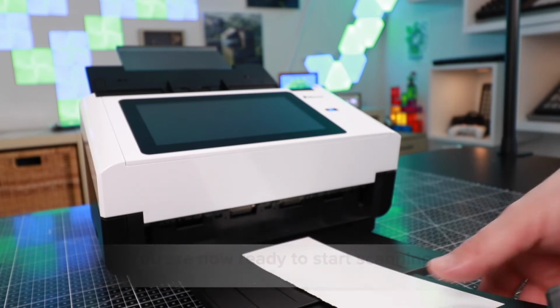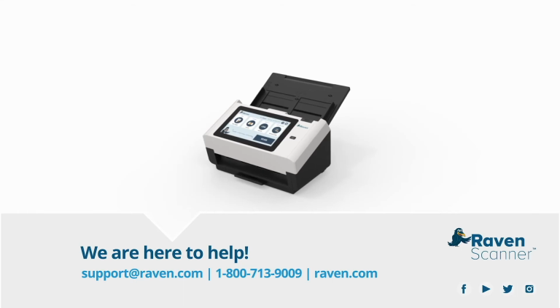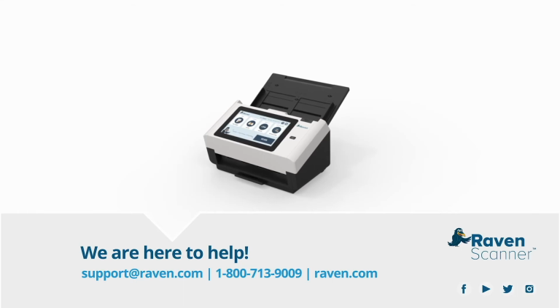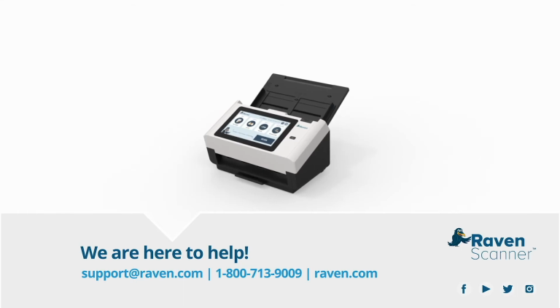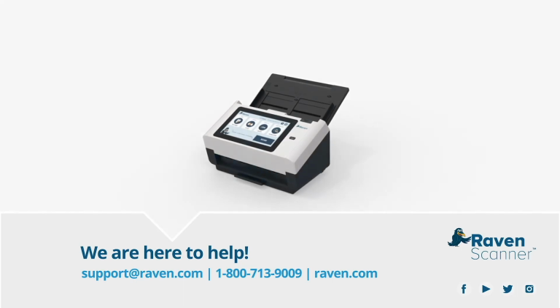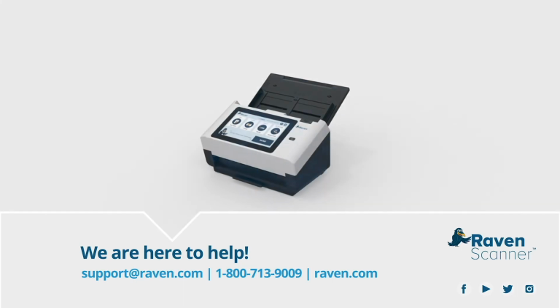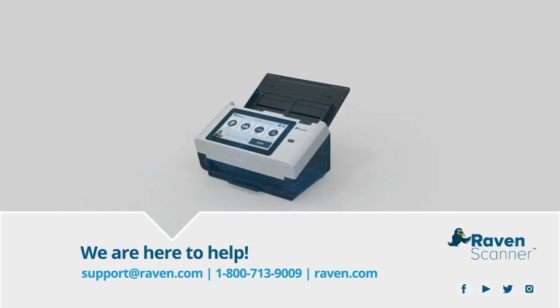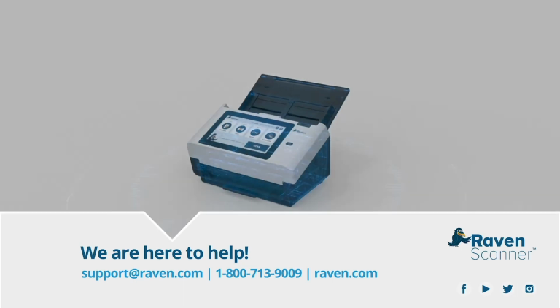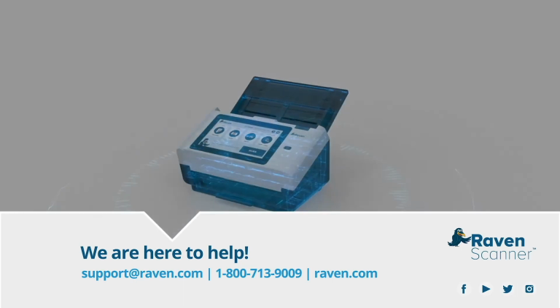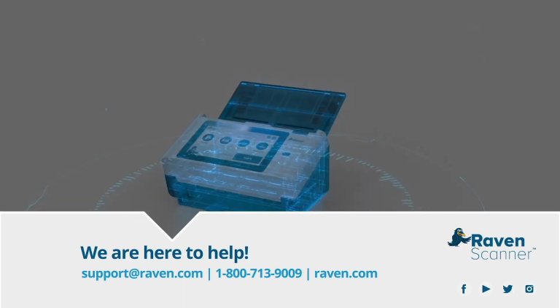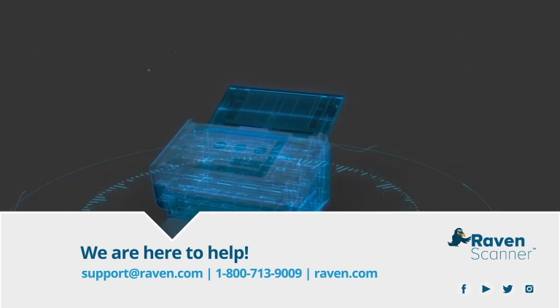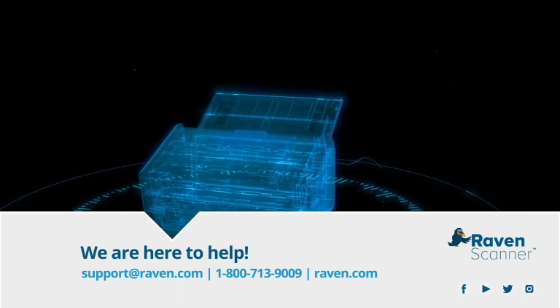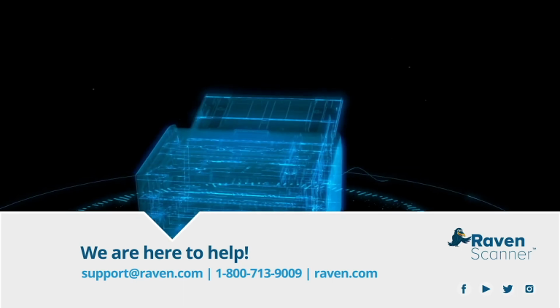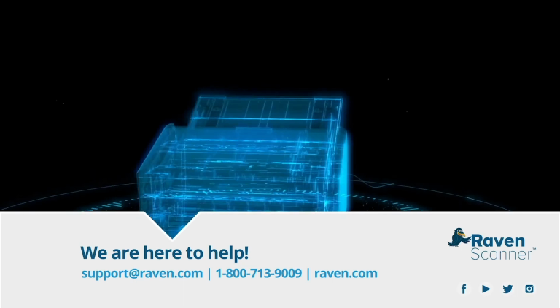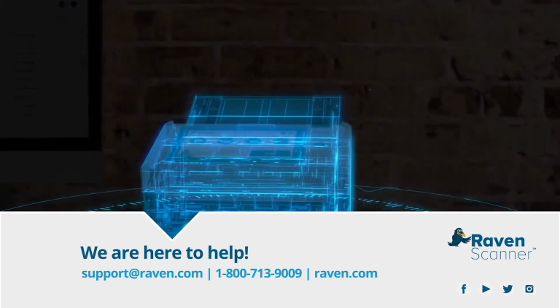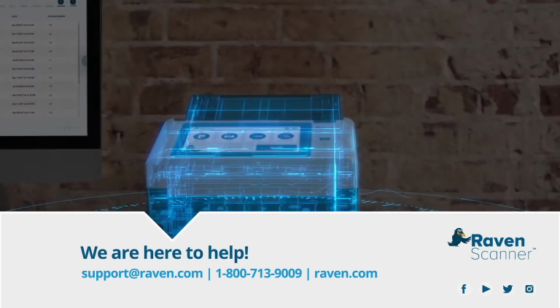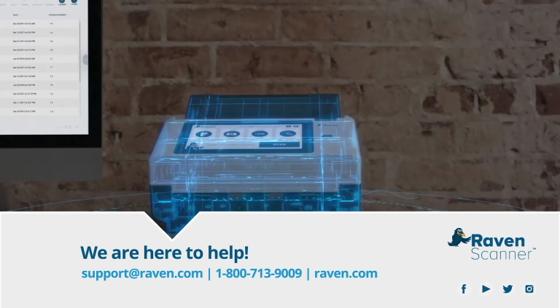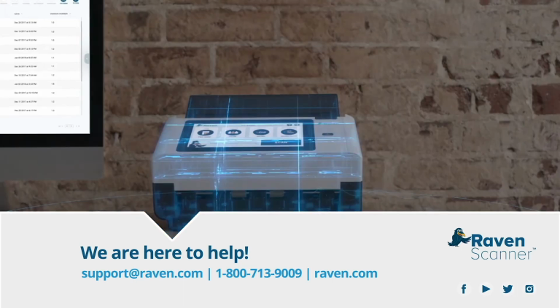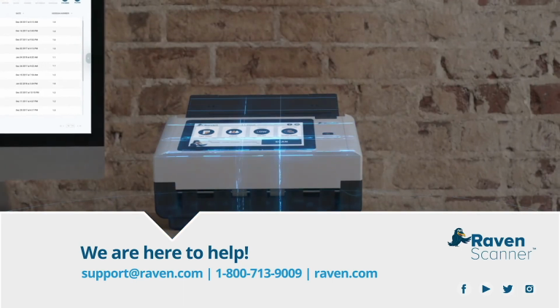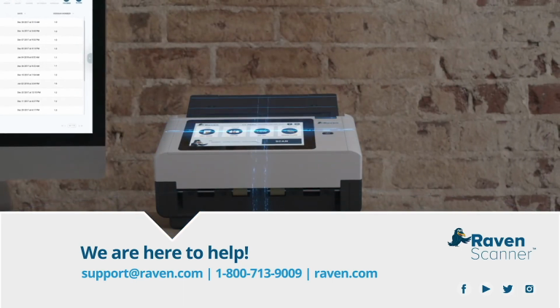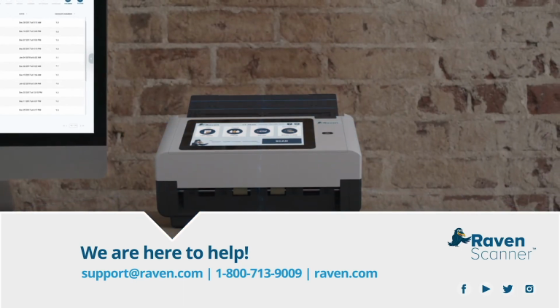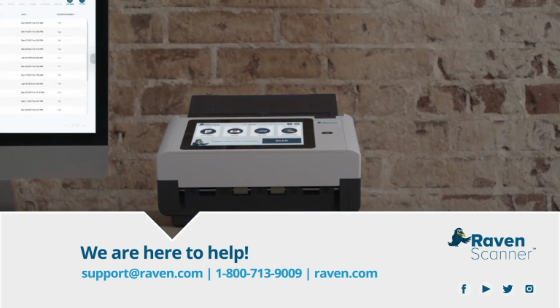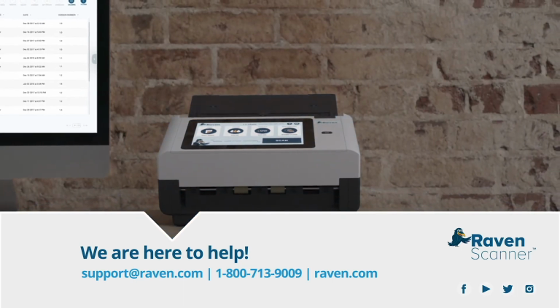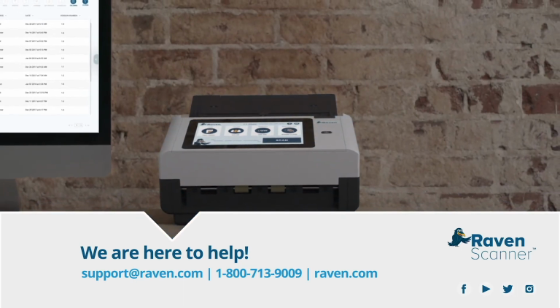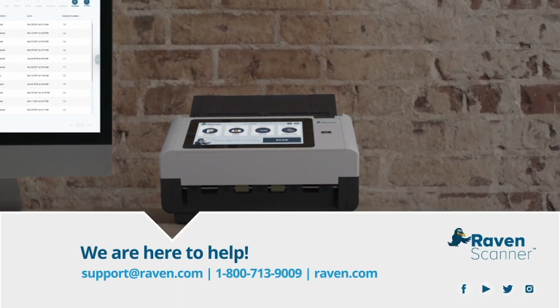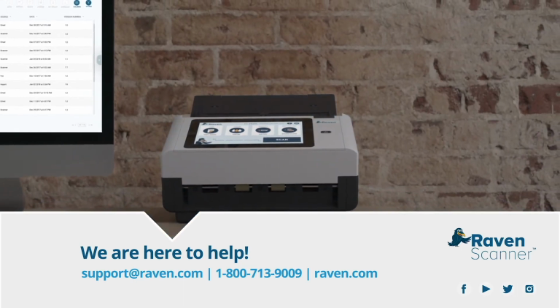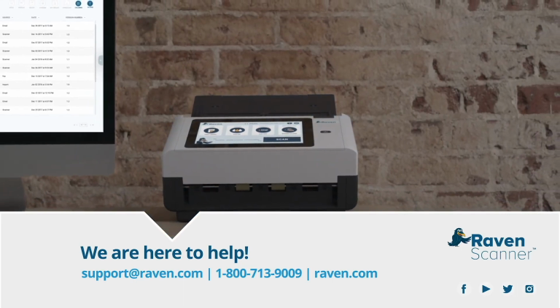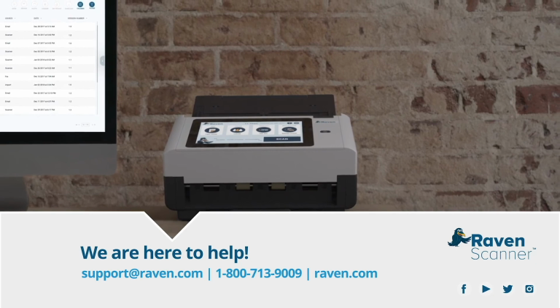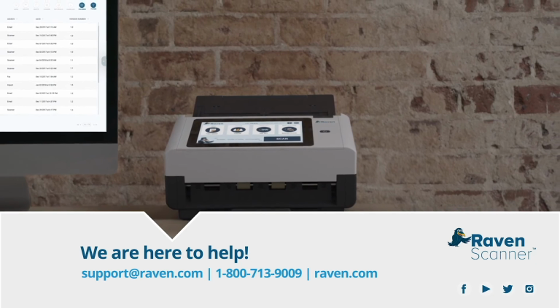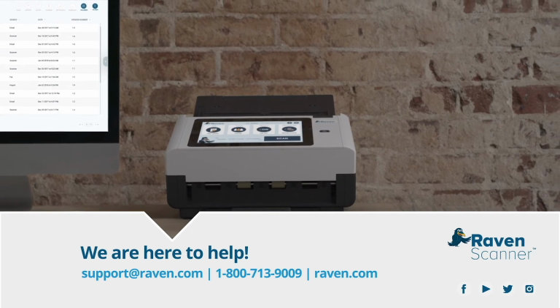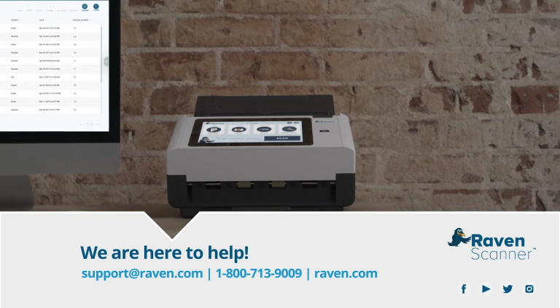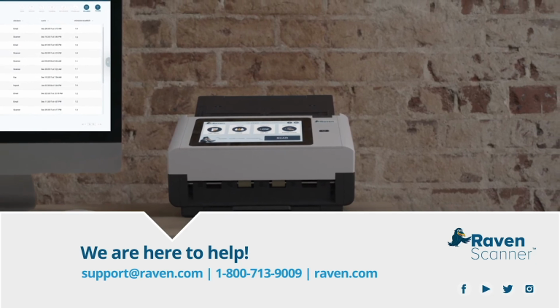For help, visit raven.com/support or contact Raven Support.